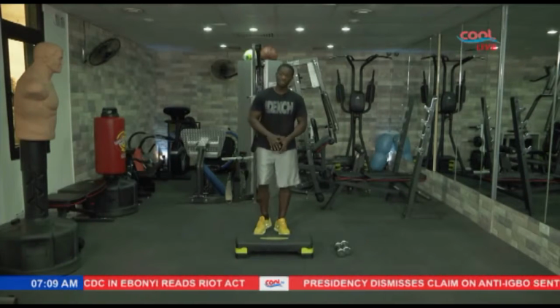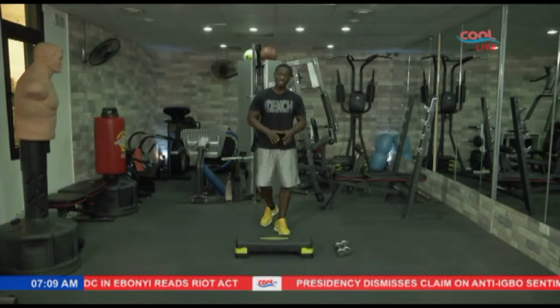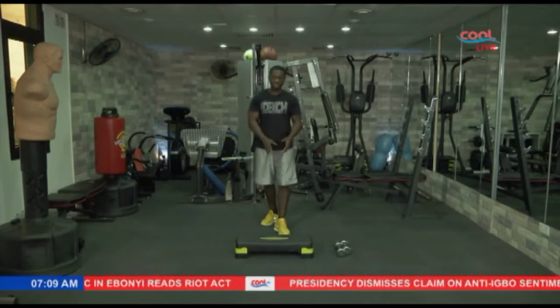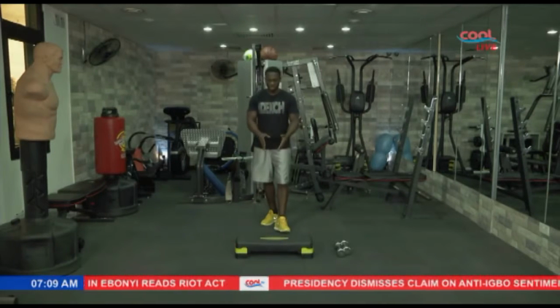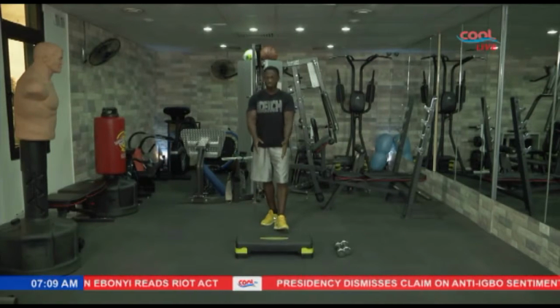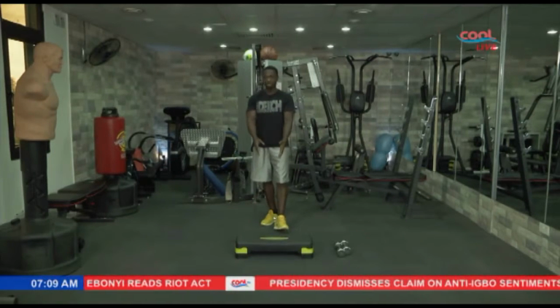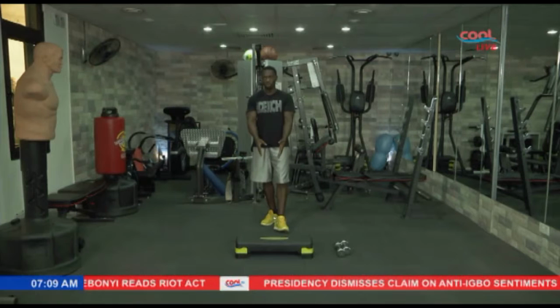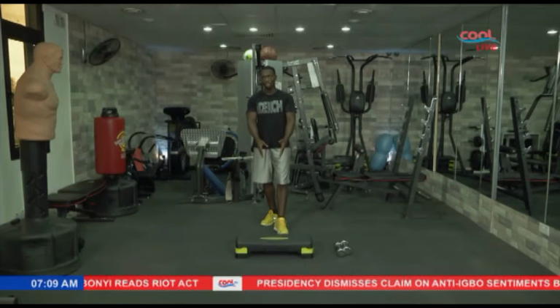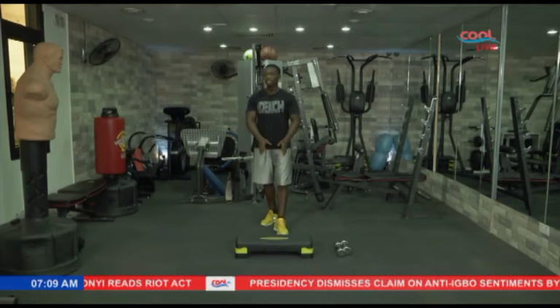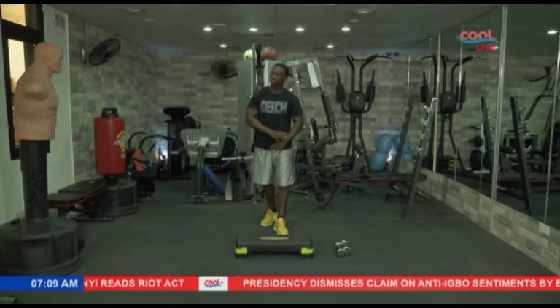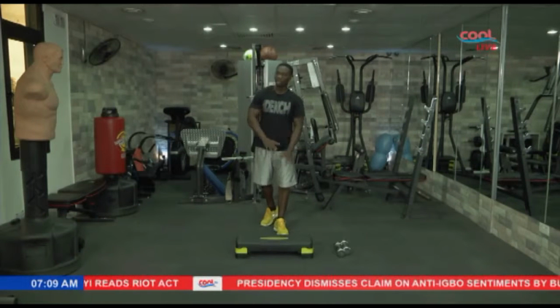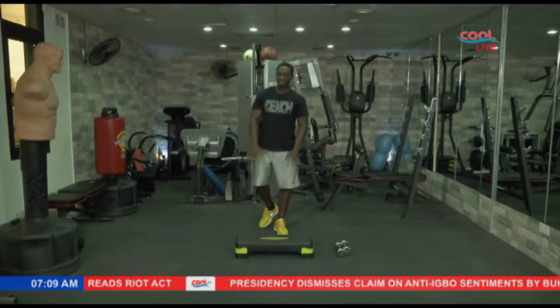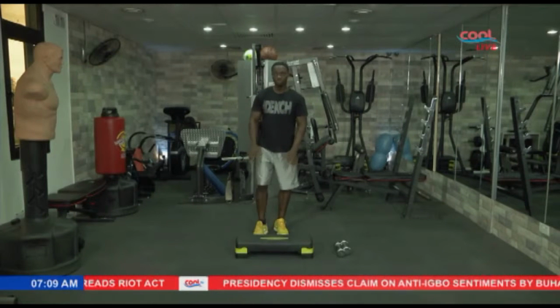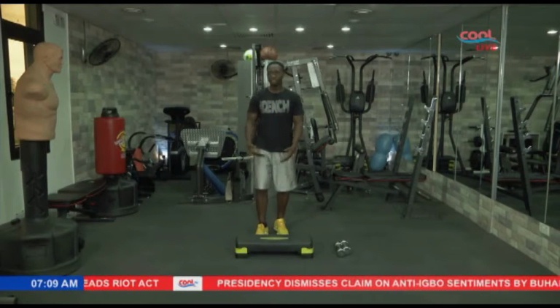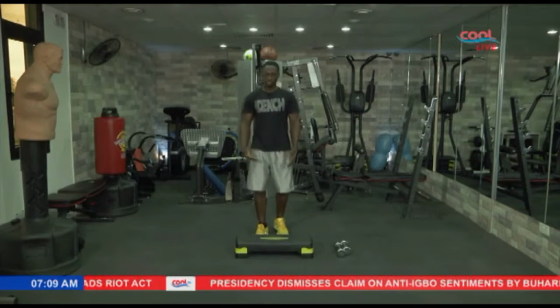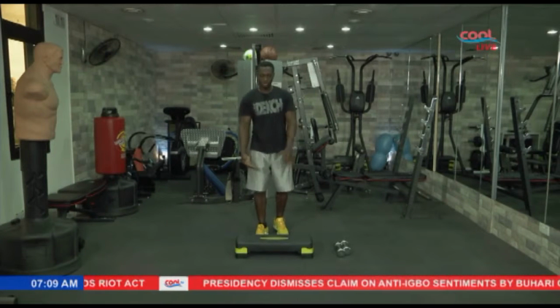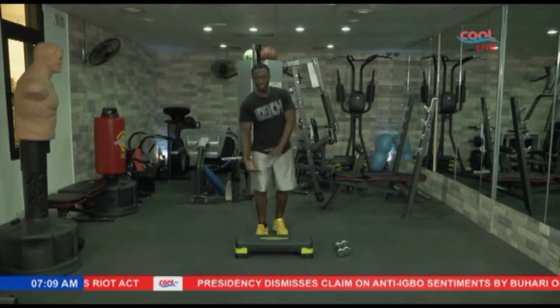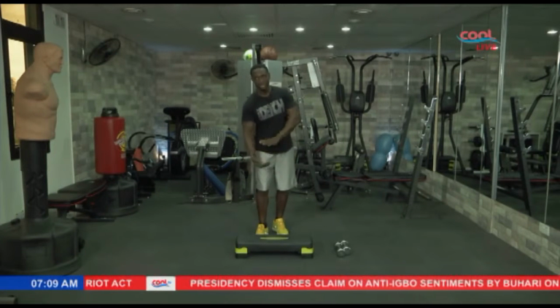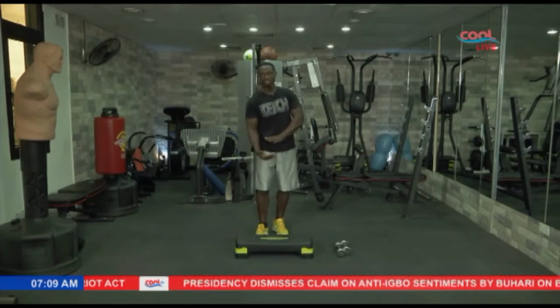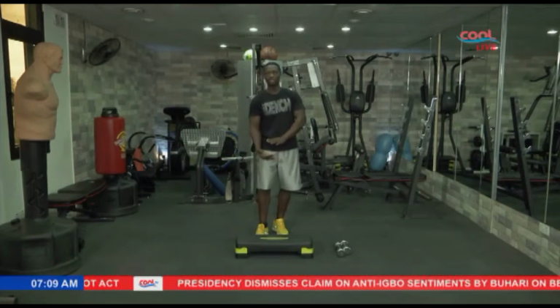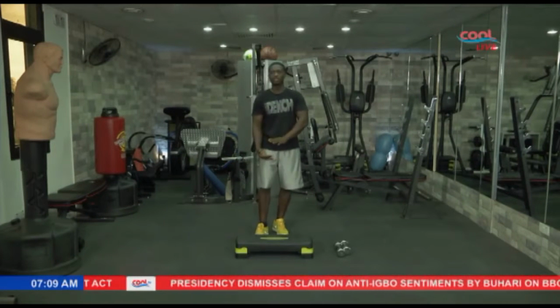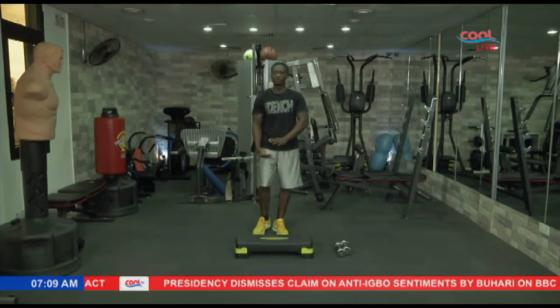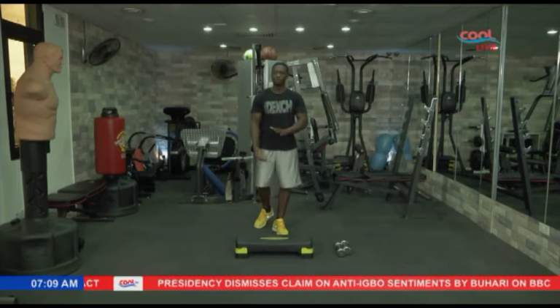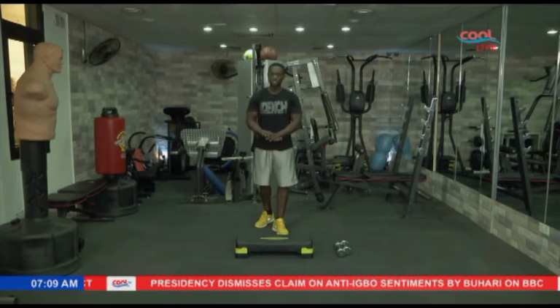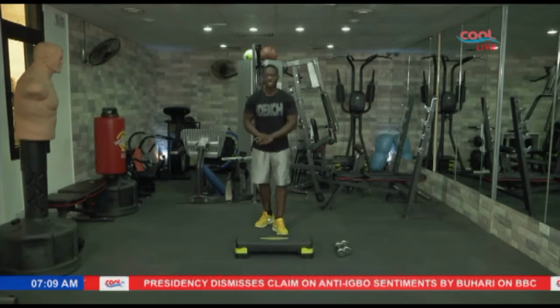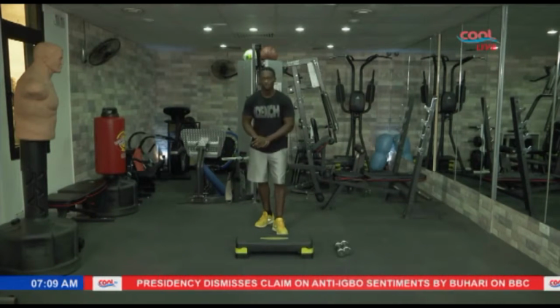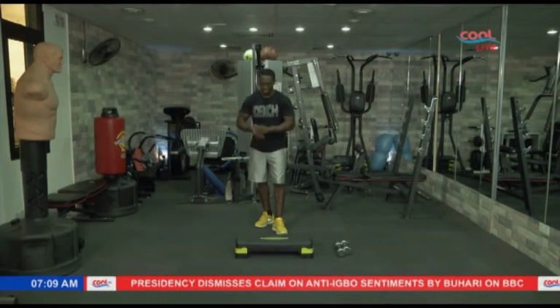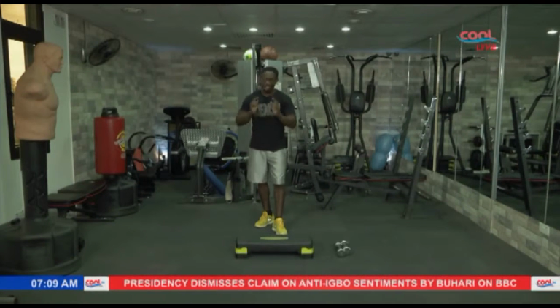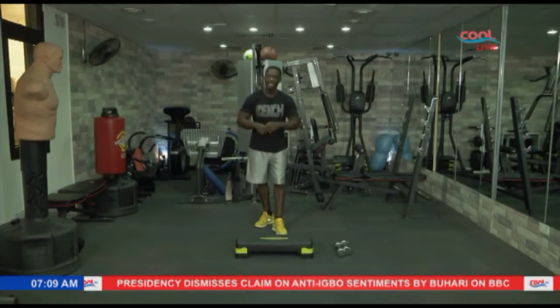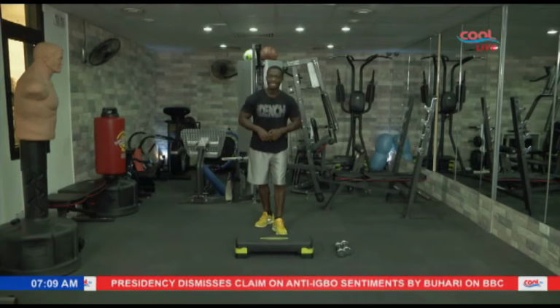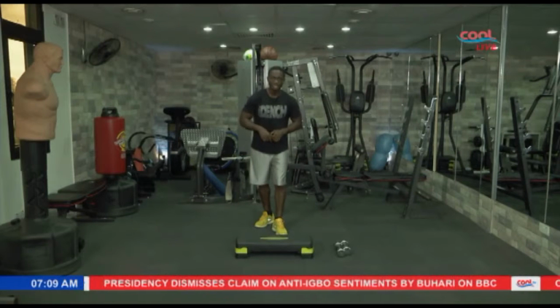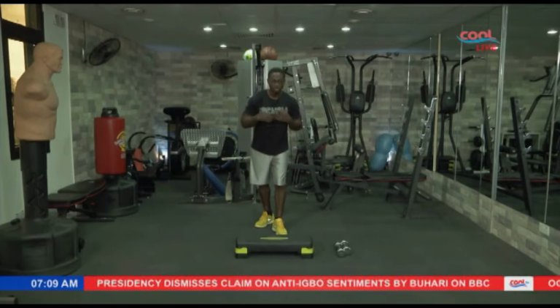So the first exercise we're doing — I have a step board. If you don't have a step board, you can just use a plank that's elevated on the floor. So just stay with me and let's get it on.